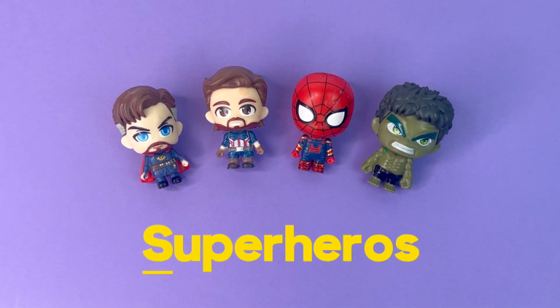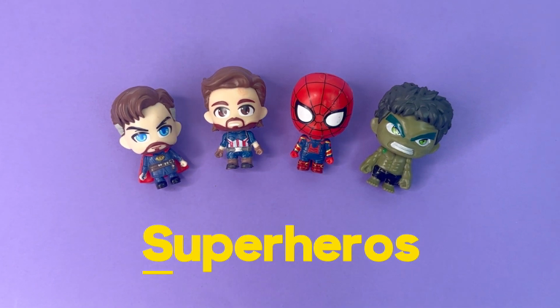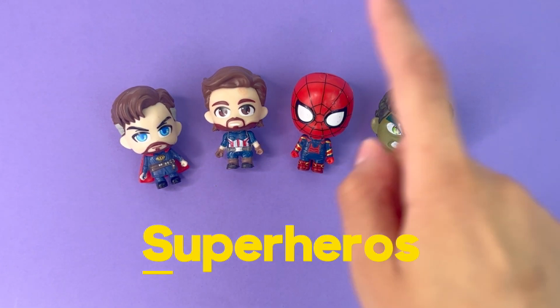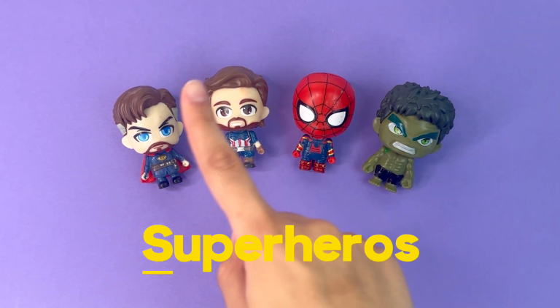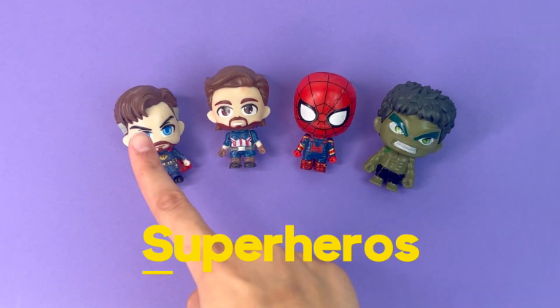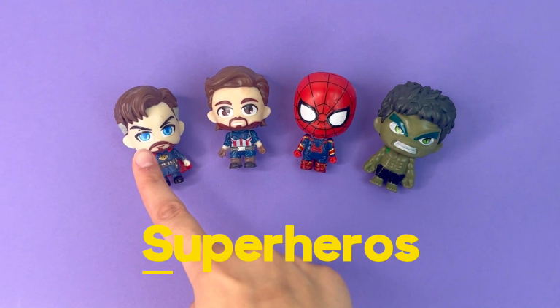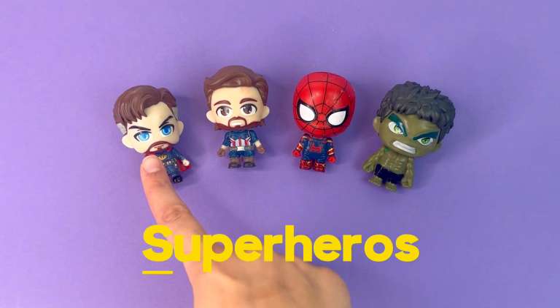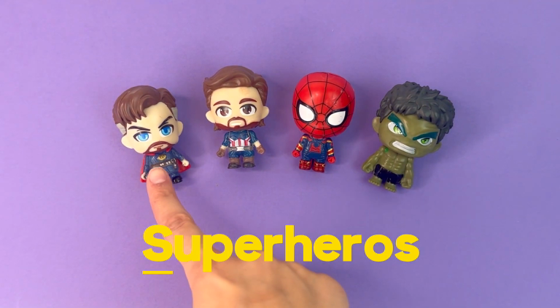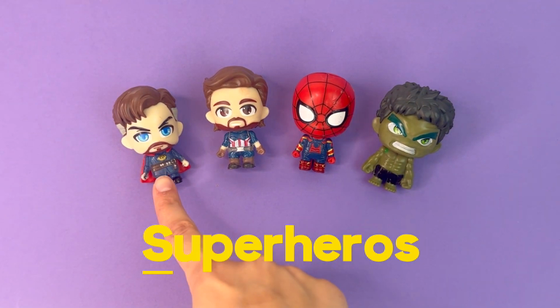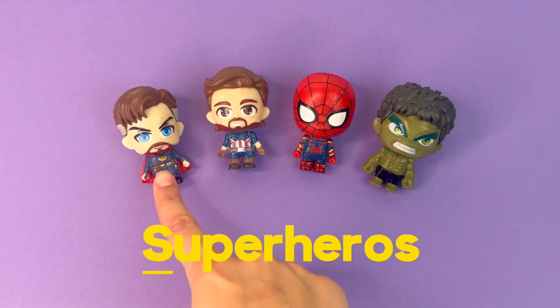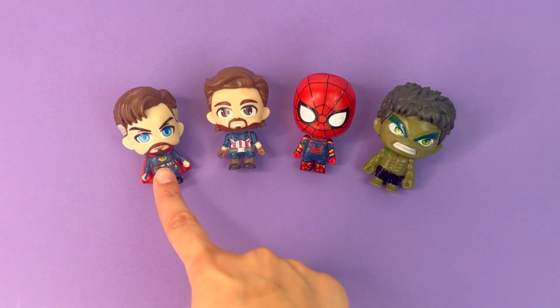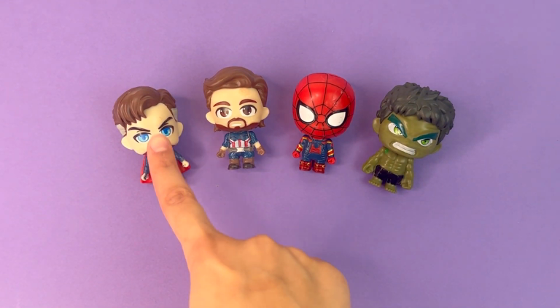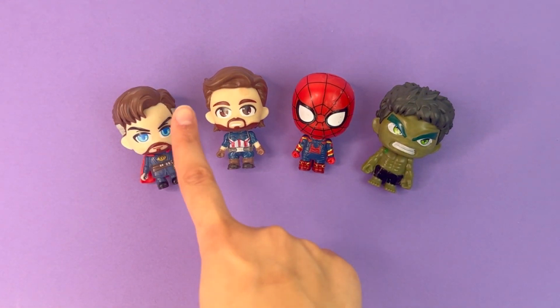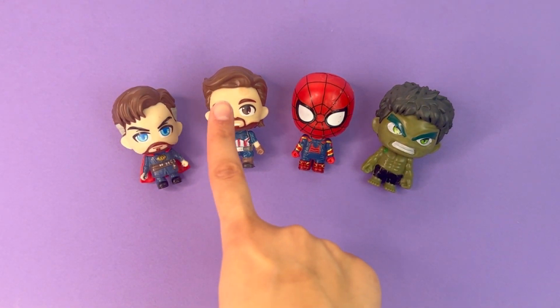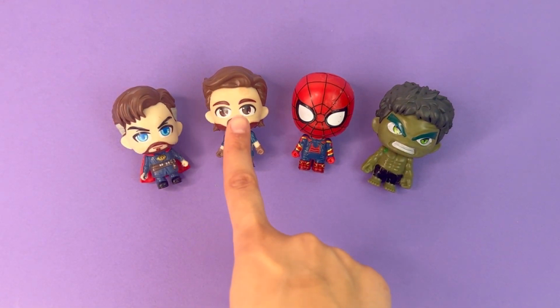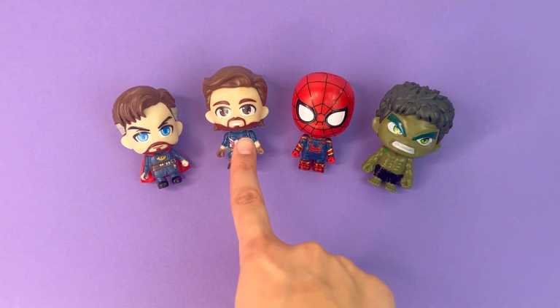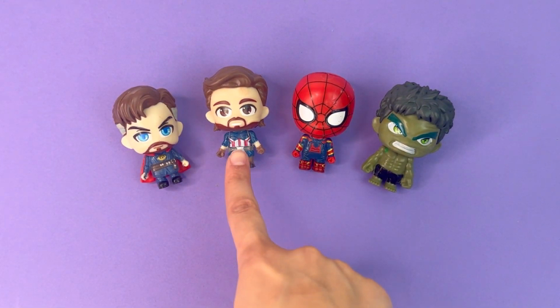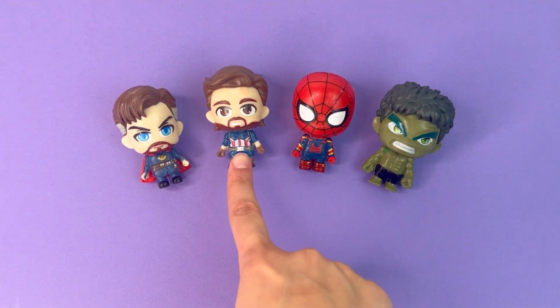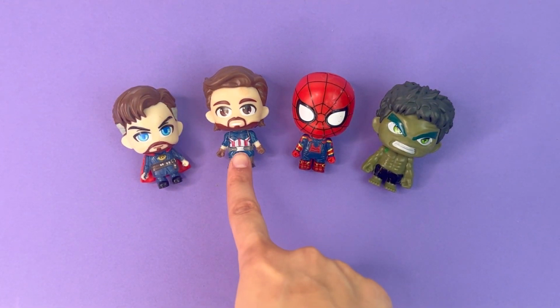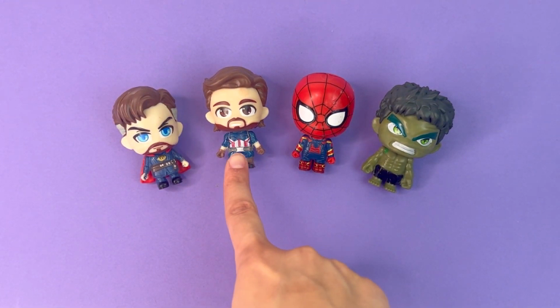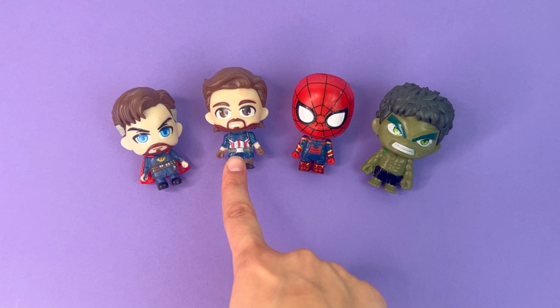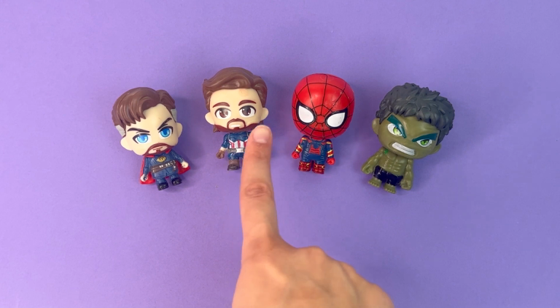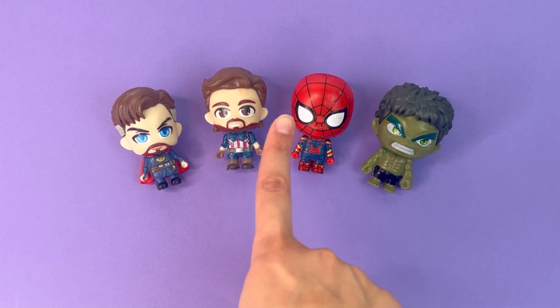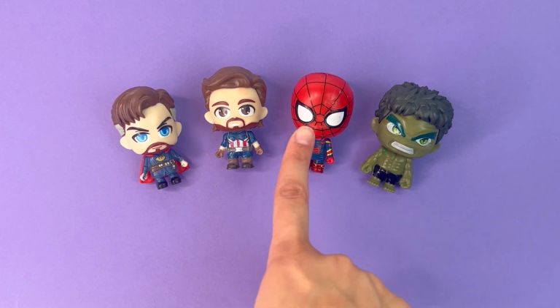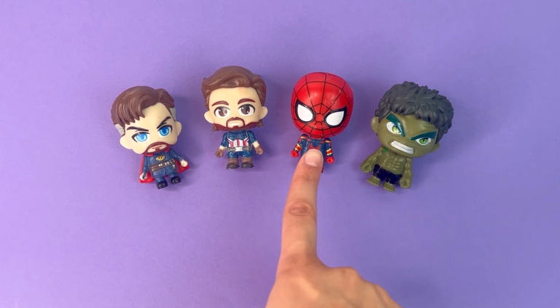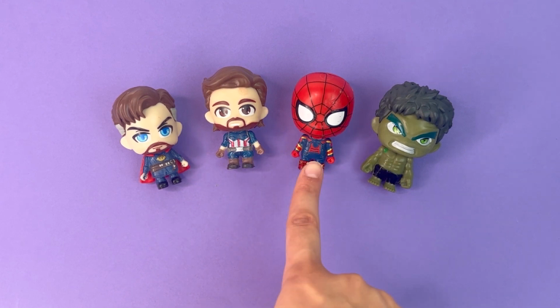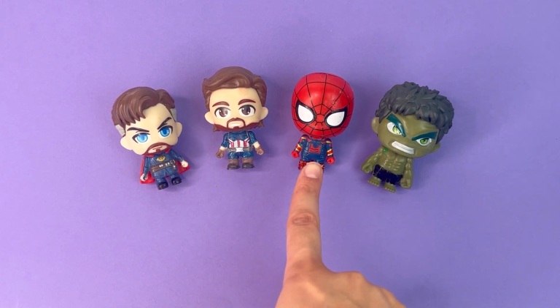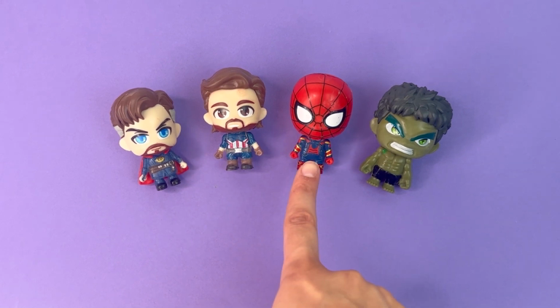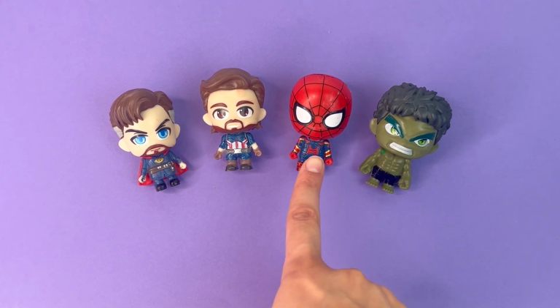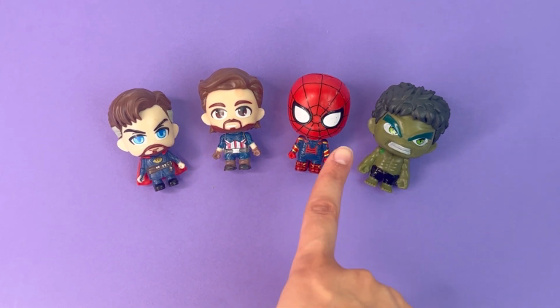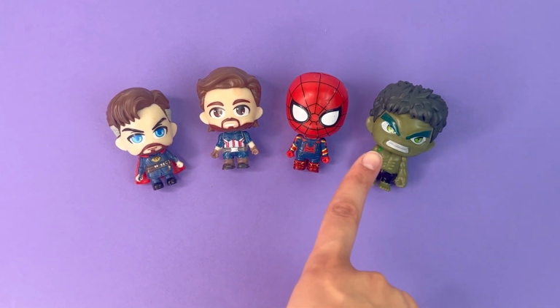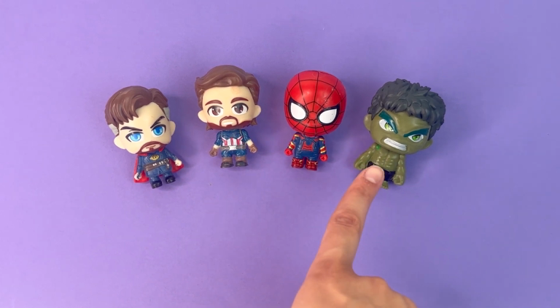We have Doctor Strange, Captain America, Spider-Man, and Hulk.